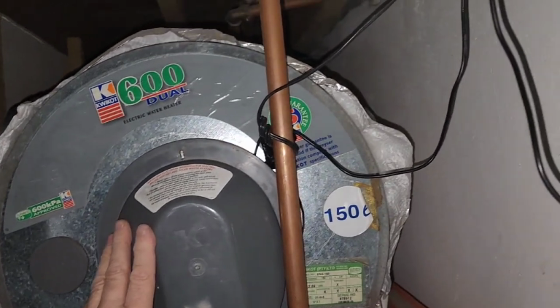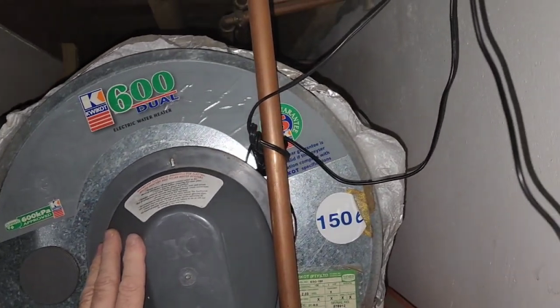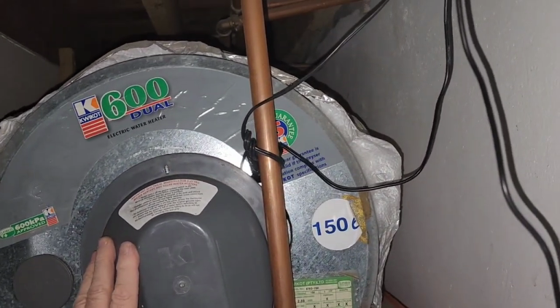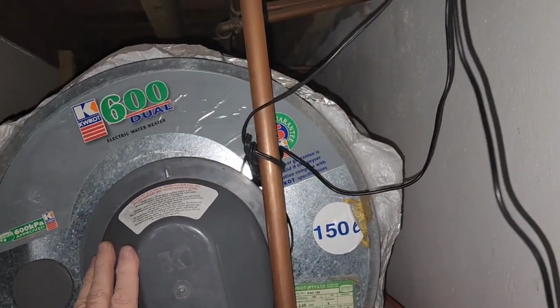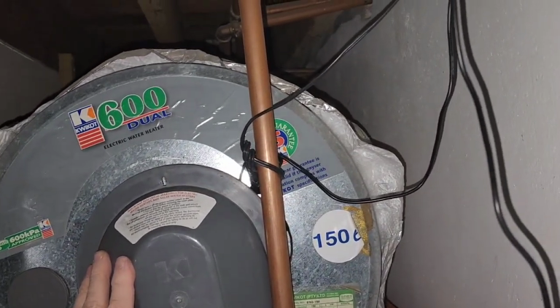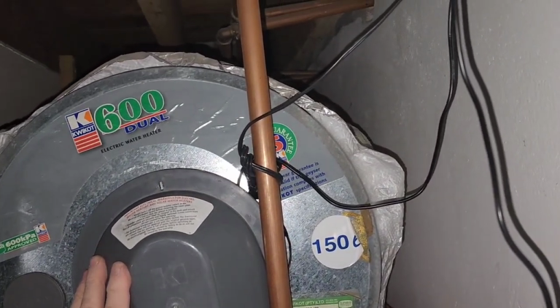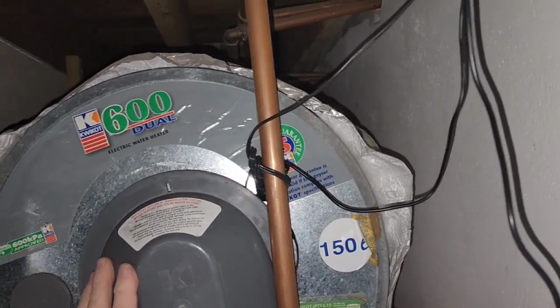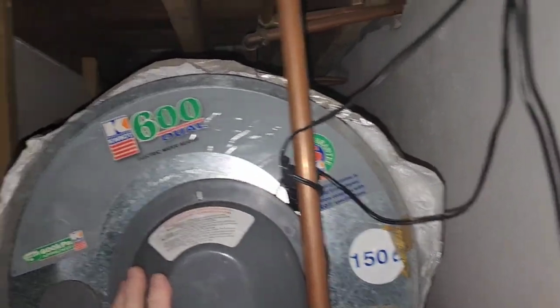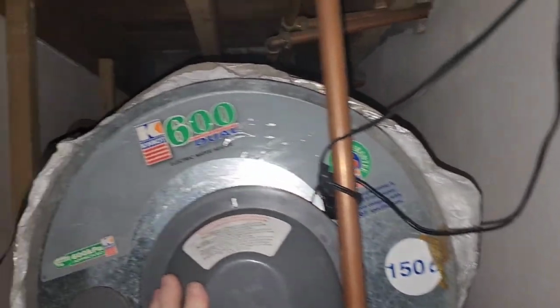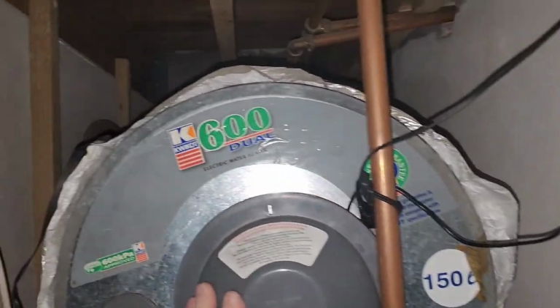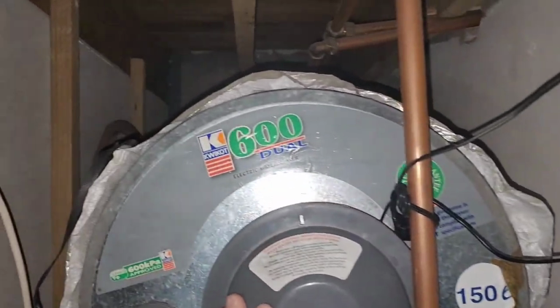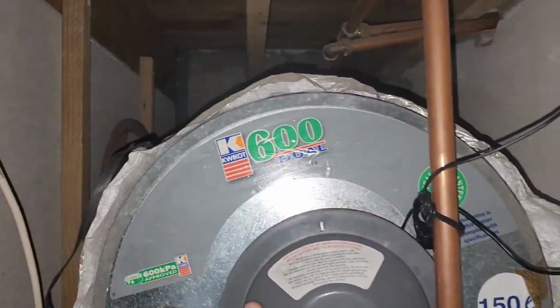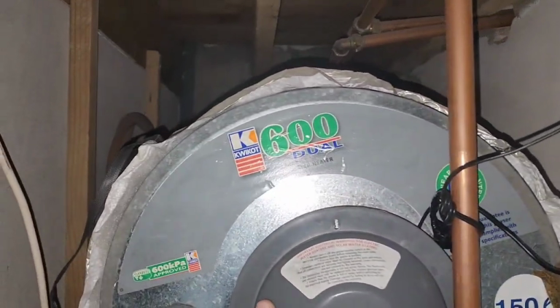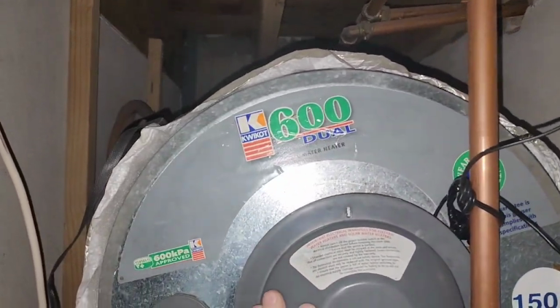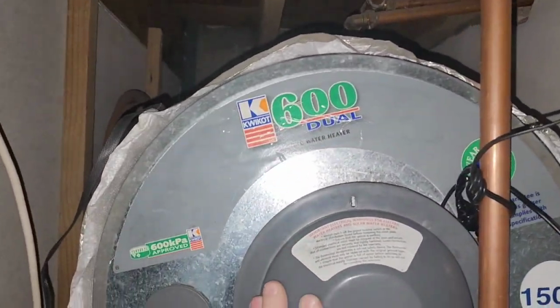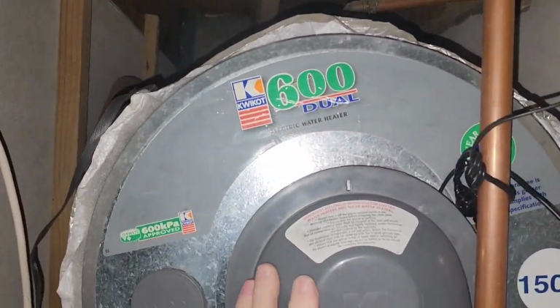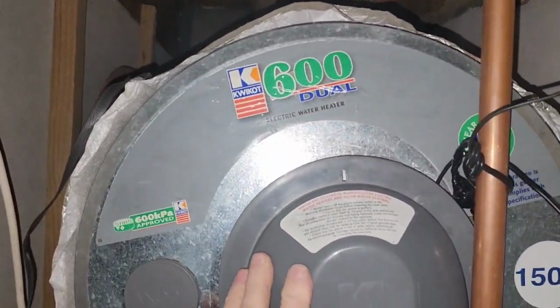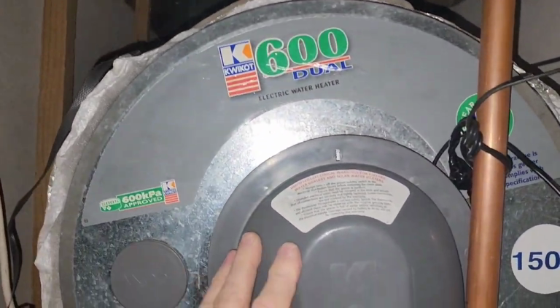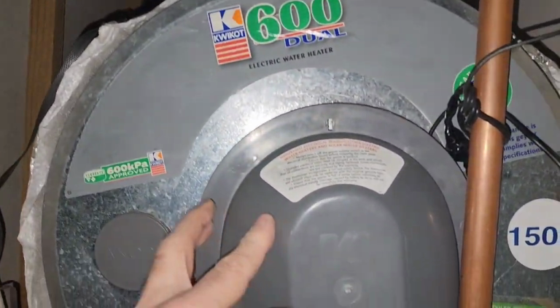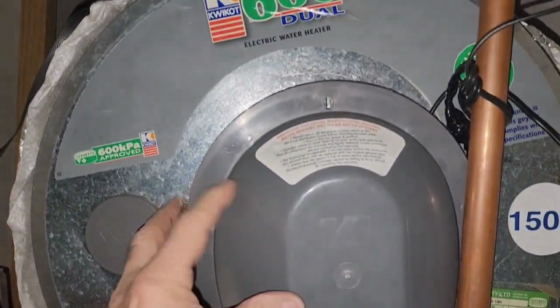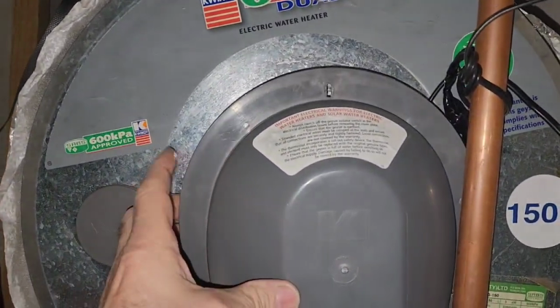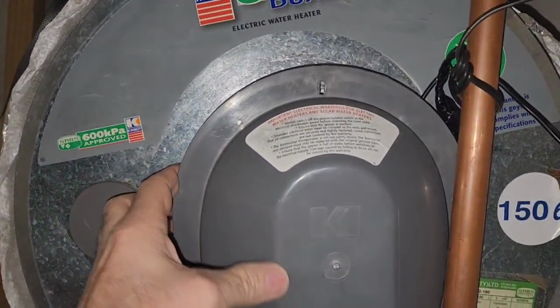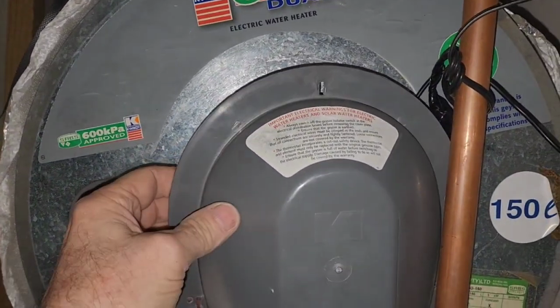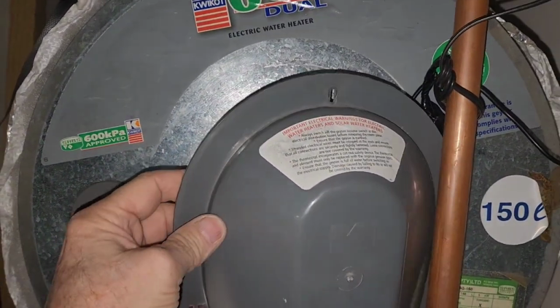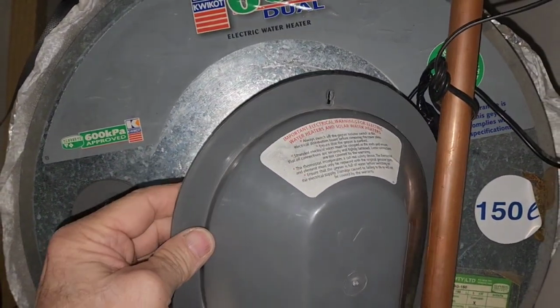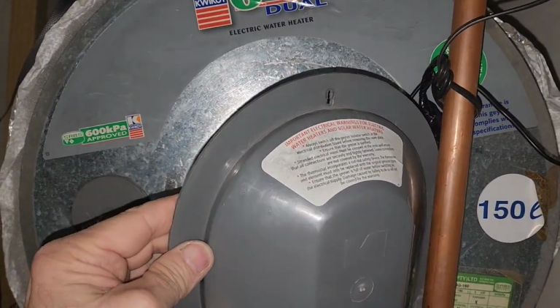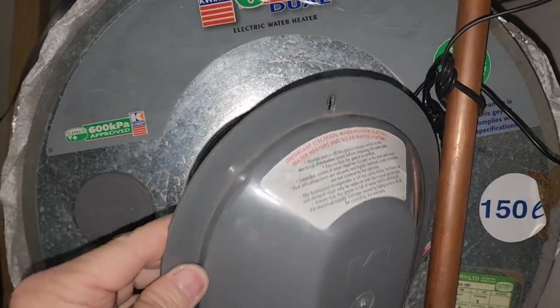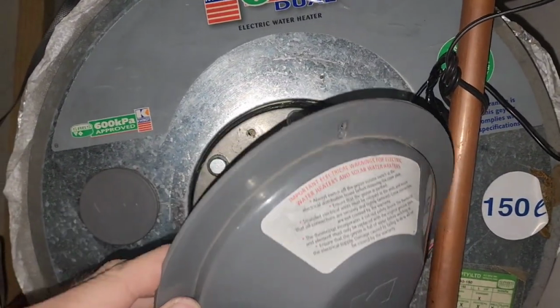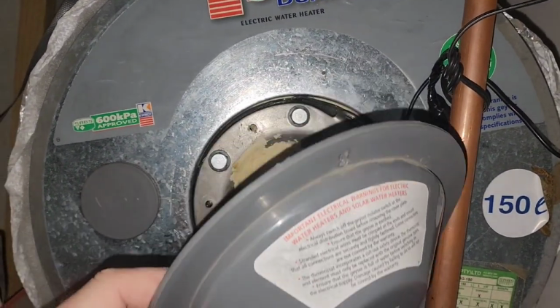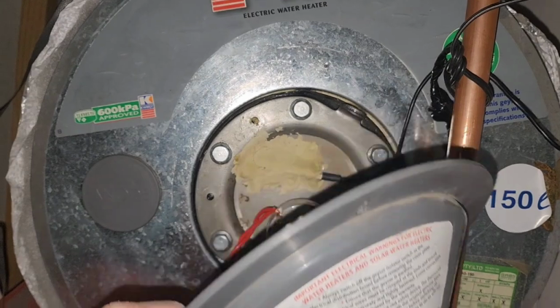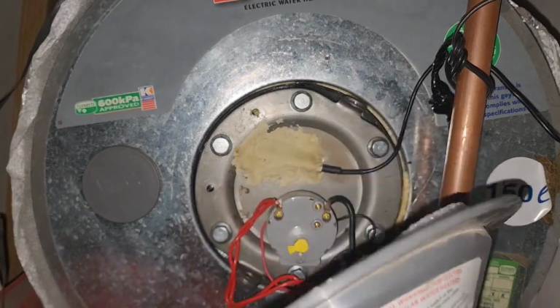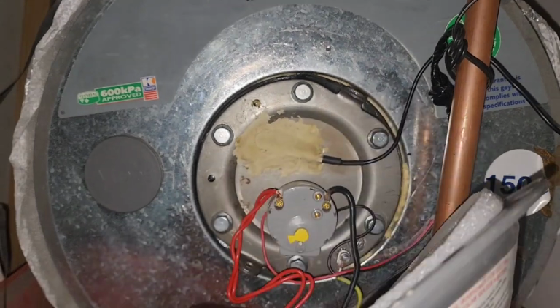This is the 150 liter quick hot geyser. I'll open it up and show what I've done.